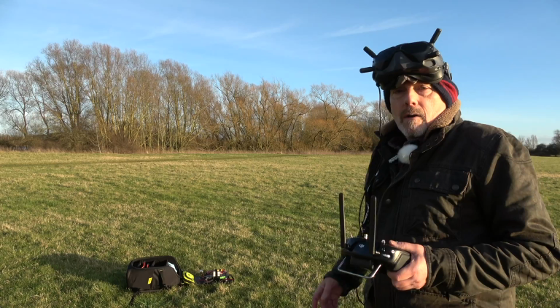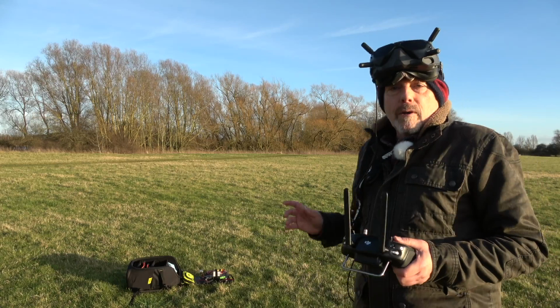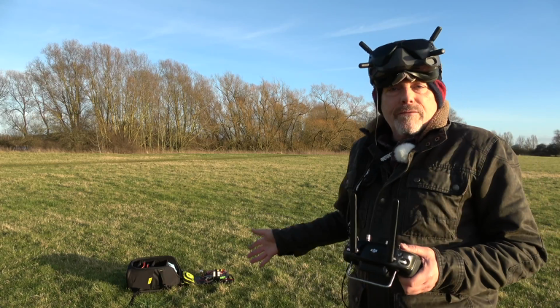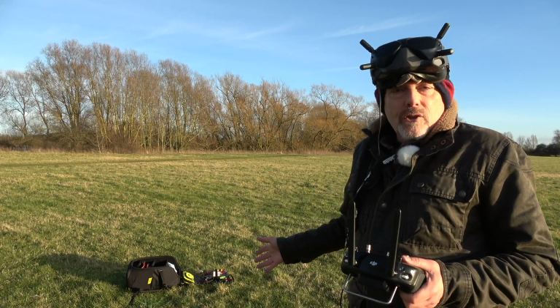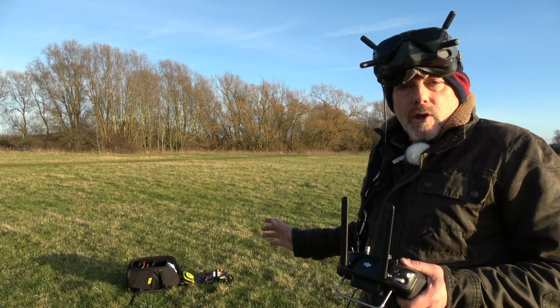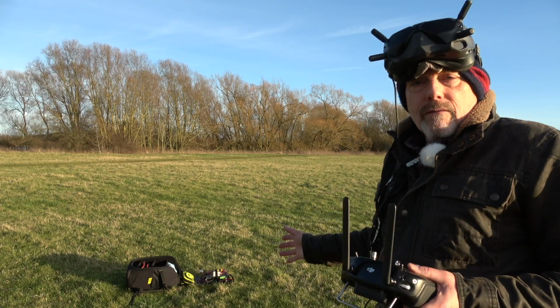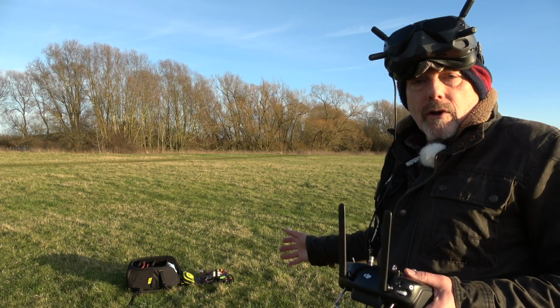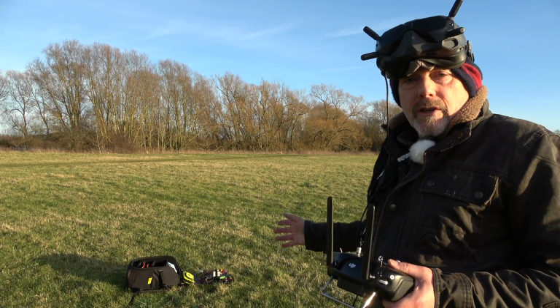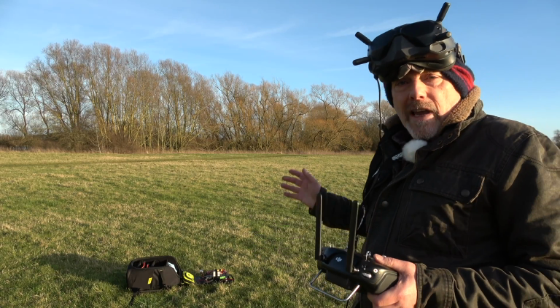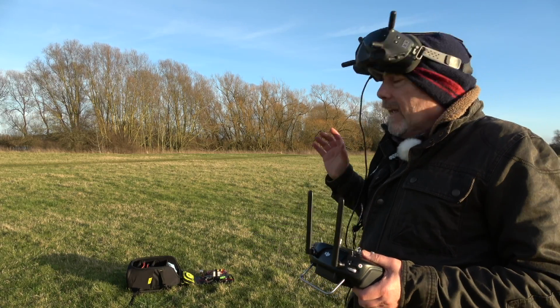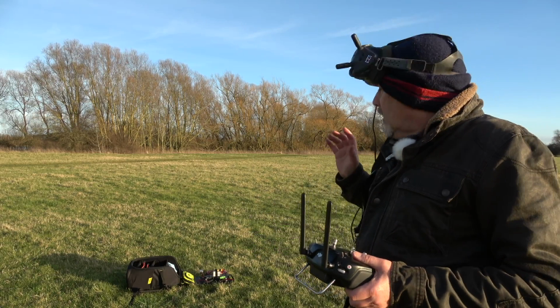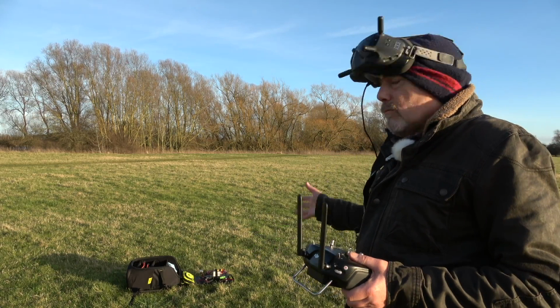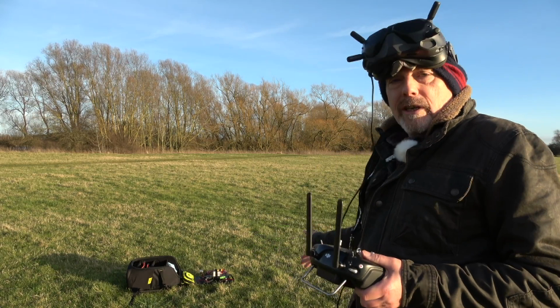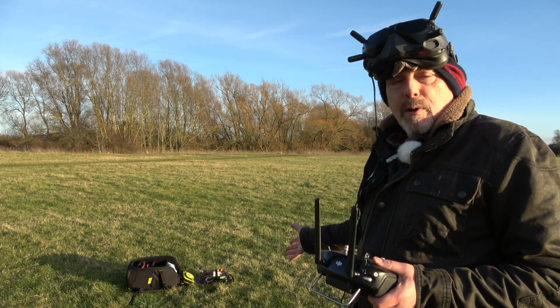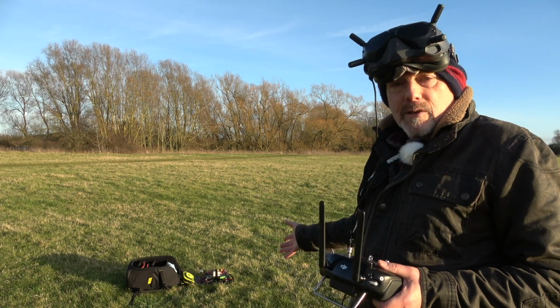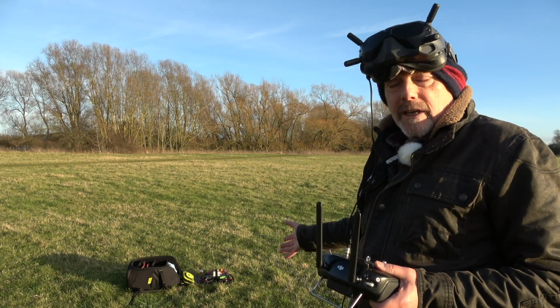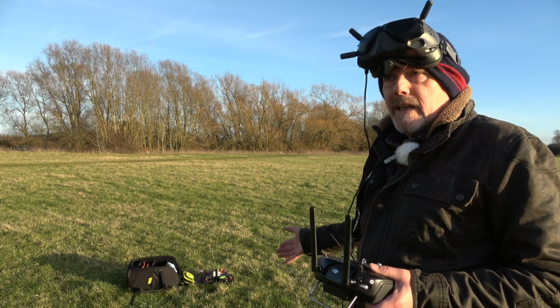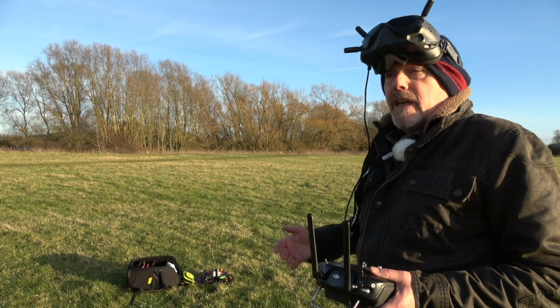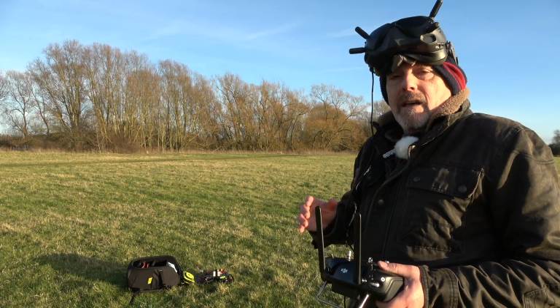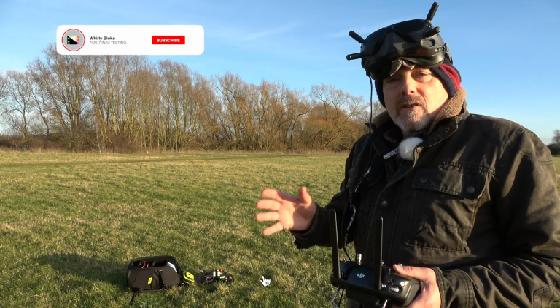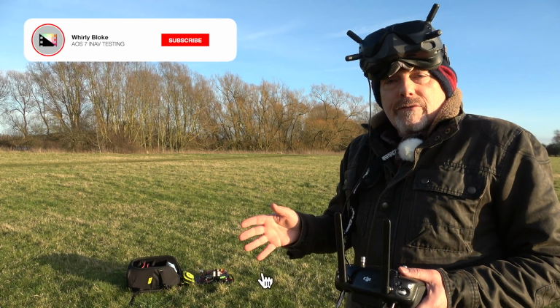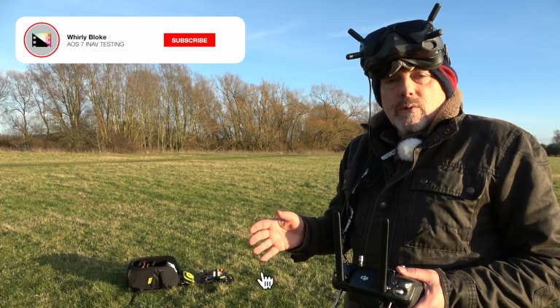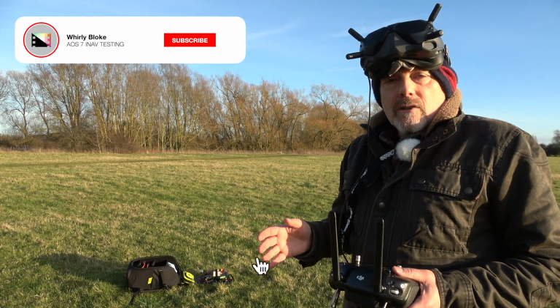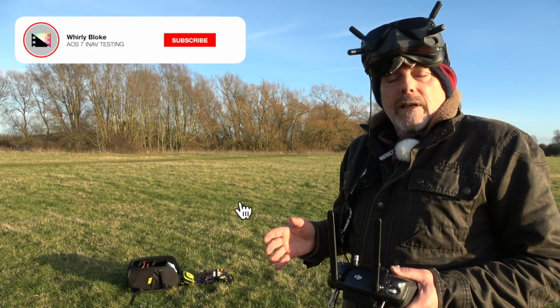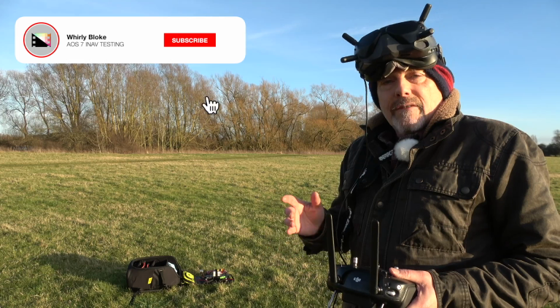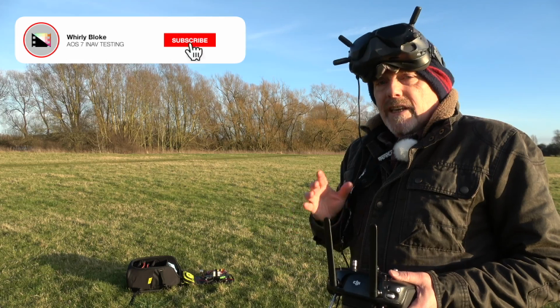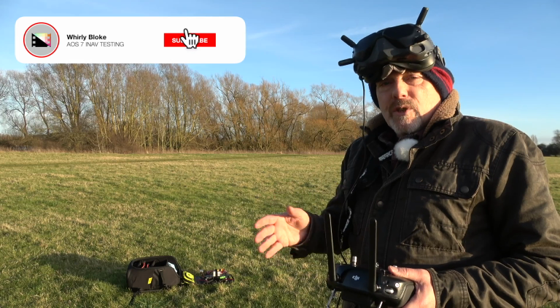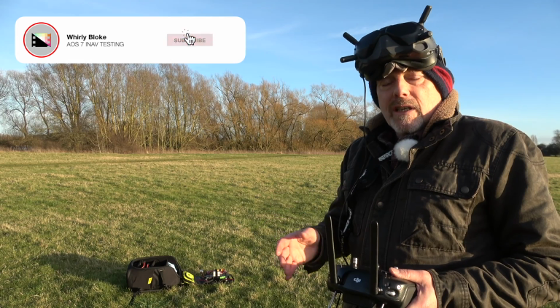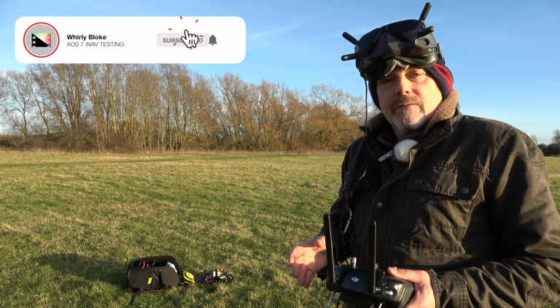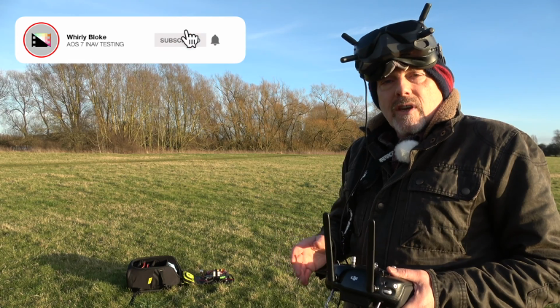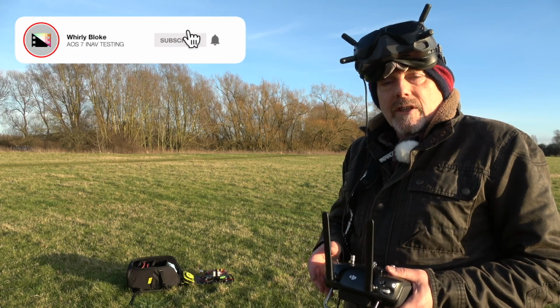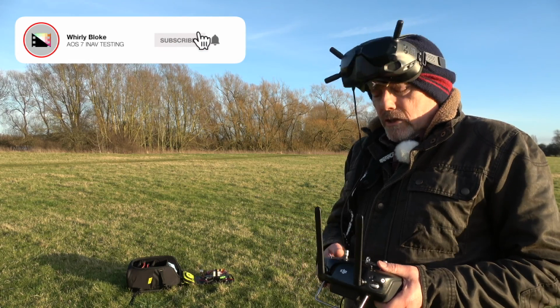I've done my first tuning flight on this and I'm really pleased with it — just a few tweaks. INAV is particularly good for seven inches.